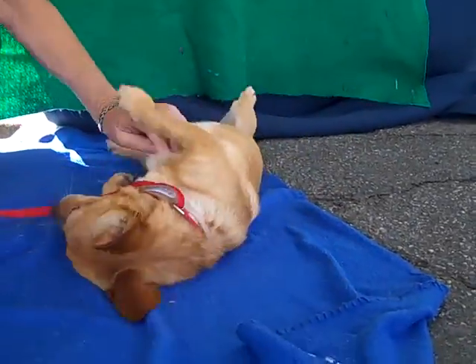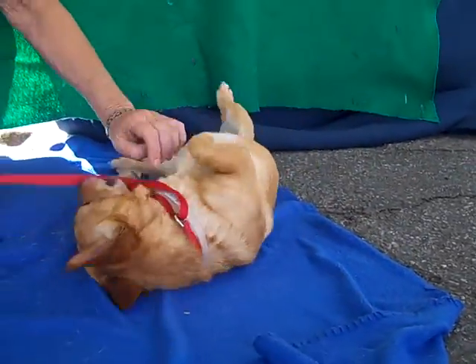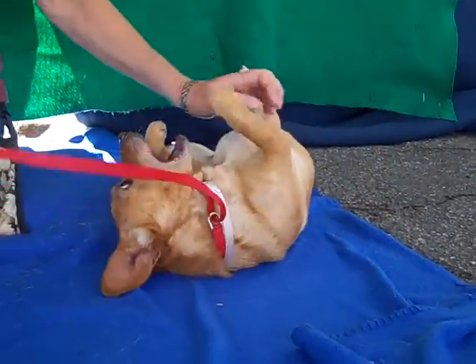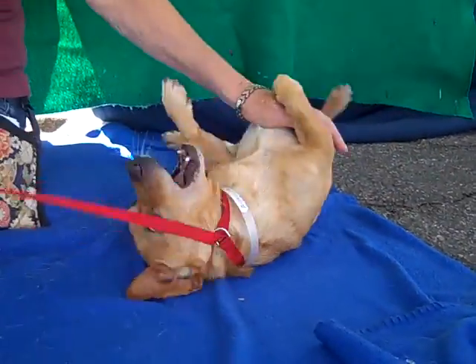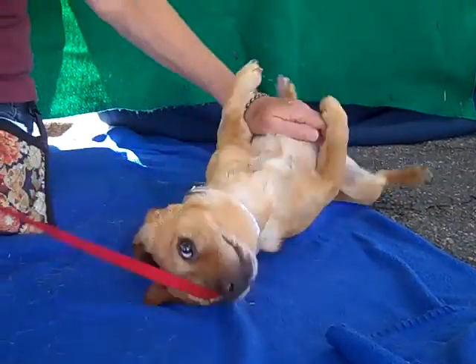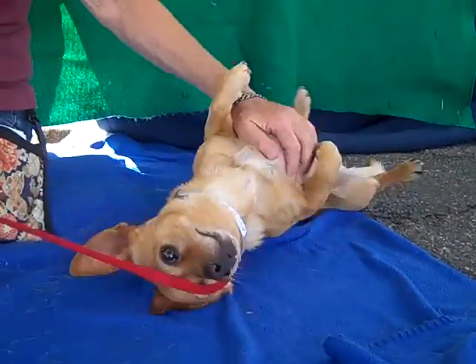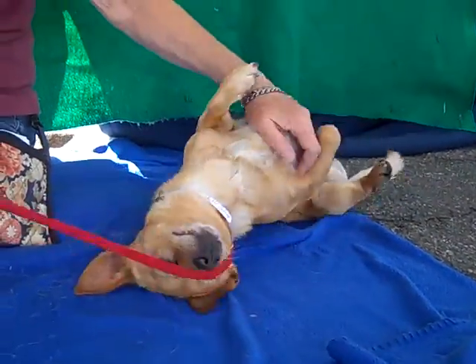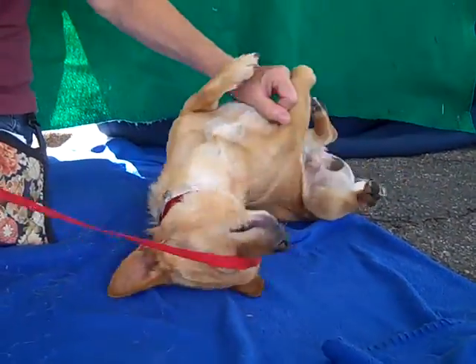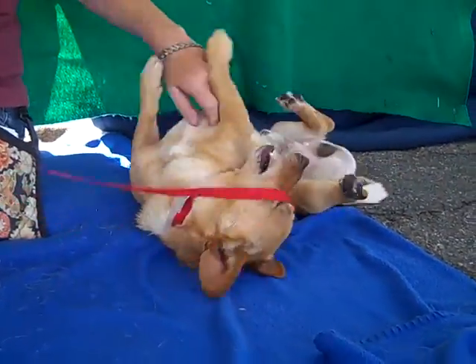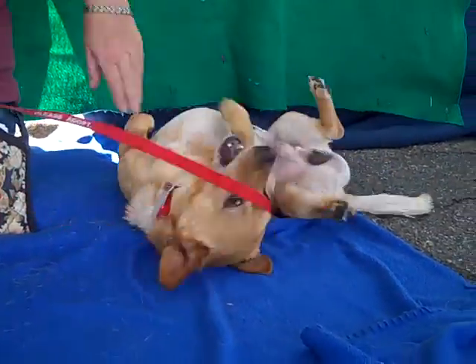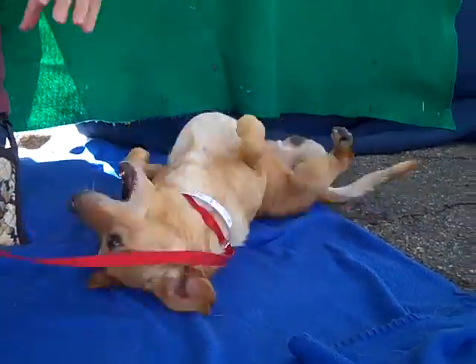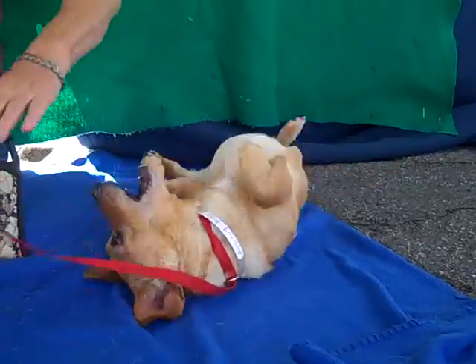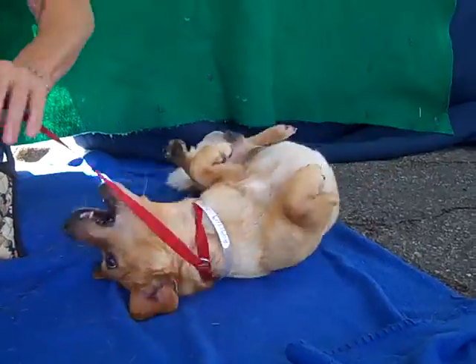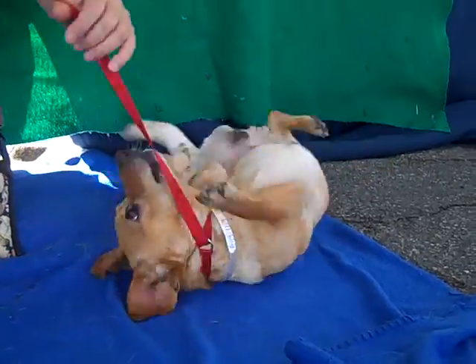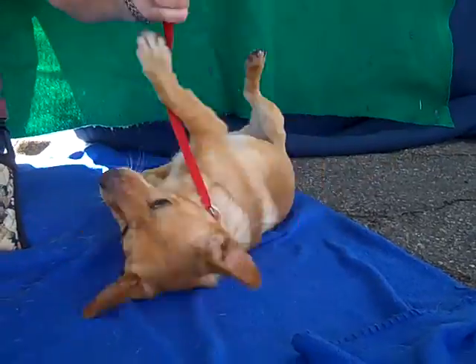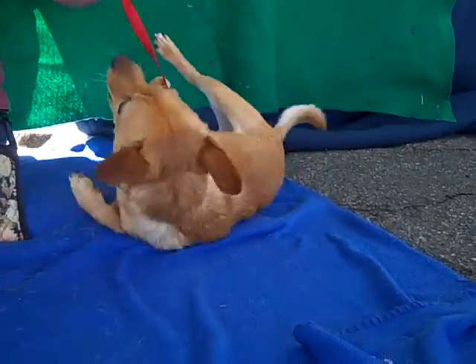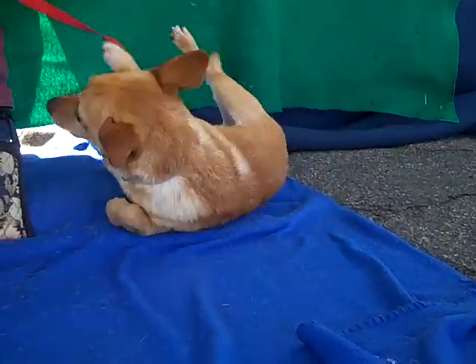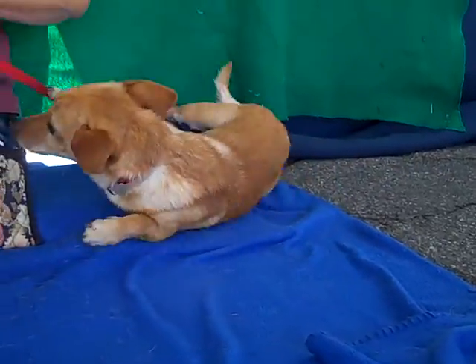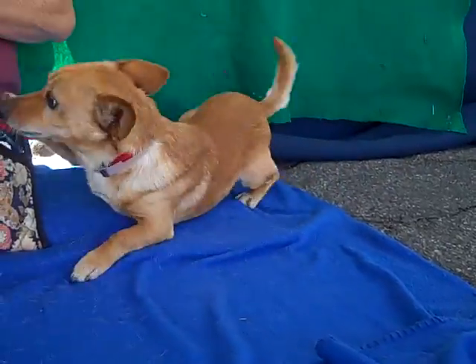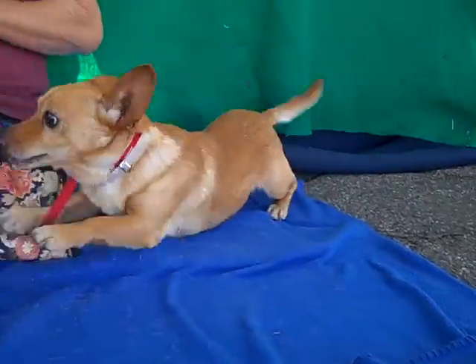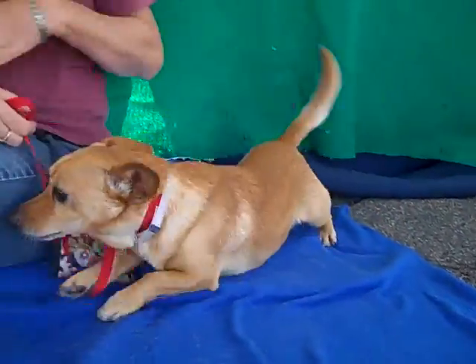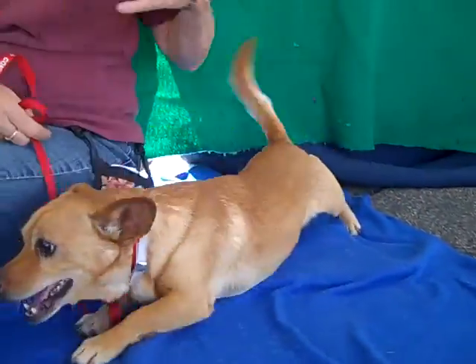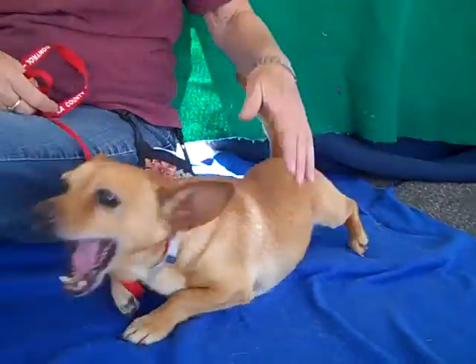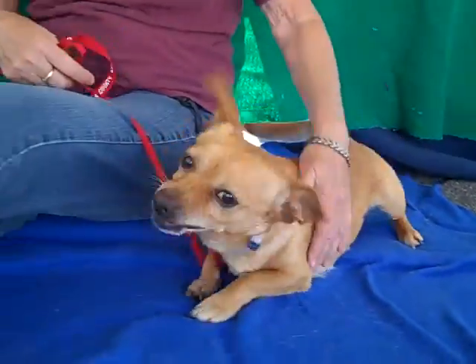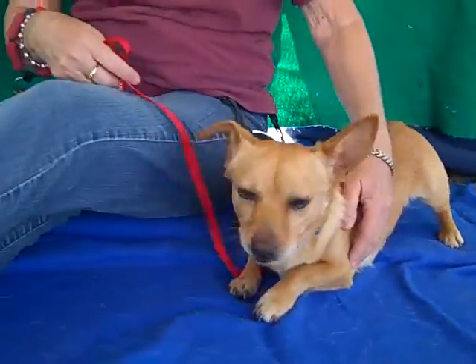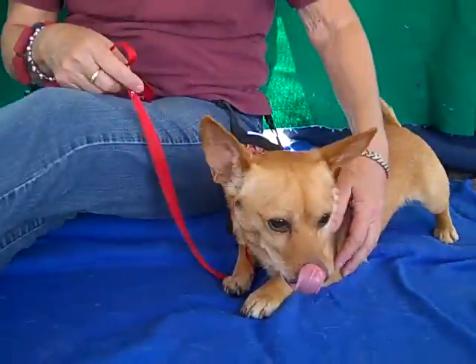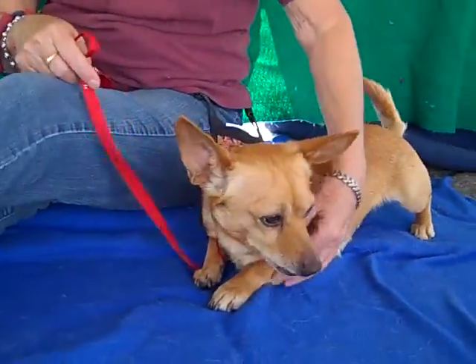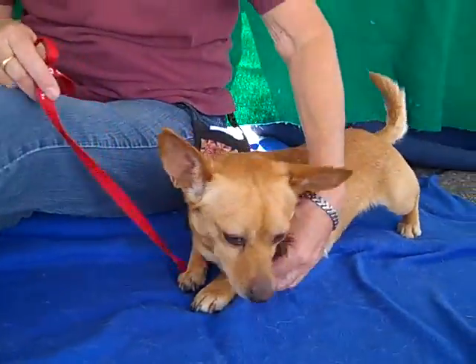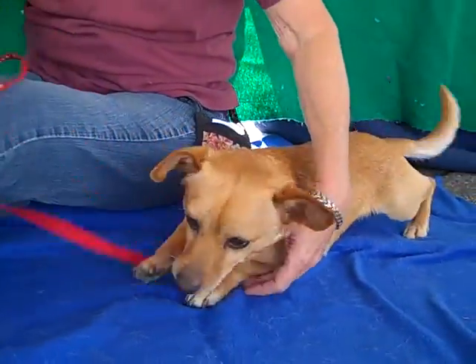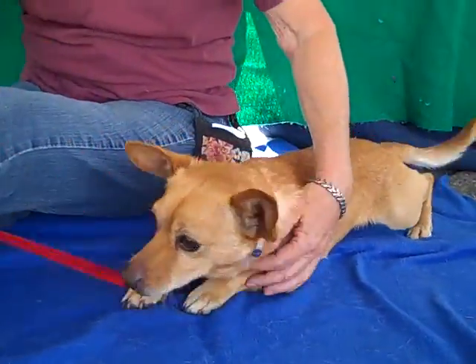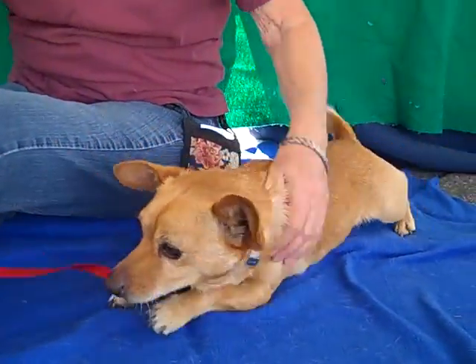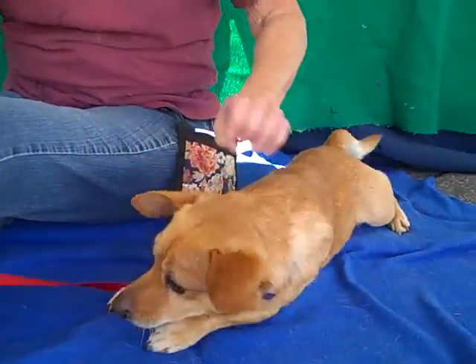Come on down and meet Foxy. Bye bye, sweet fun Foxy — he's so cute!